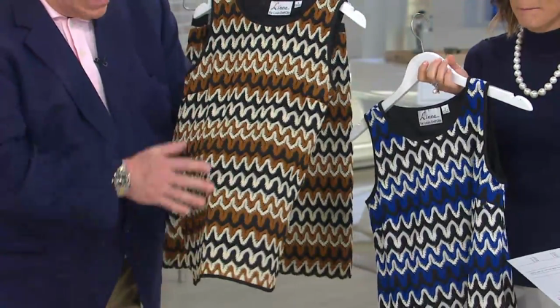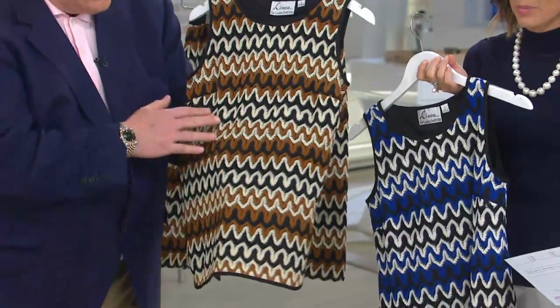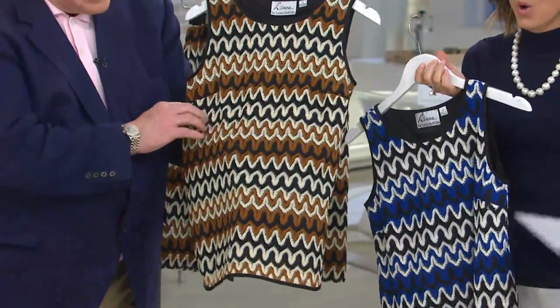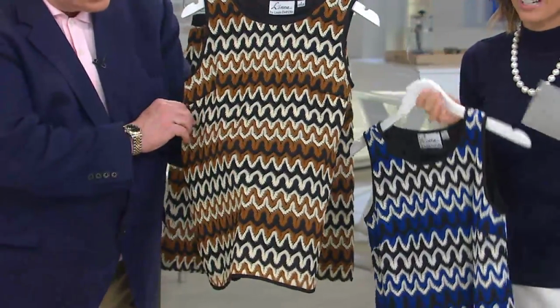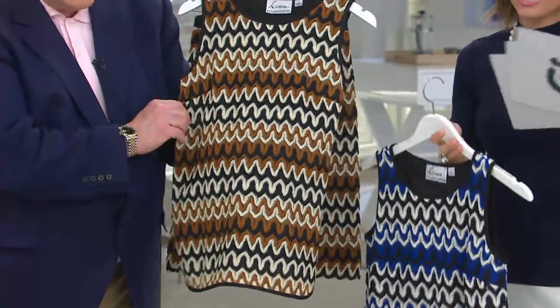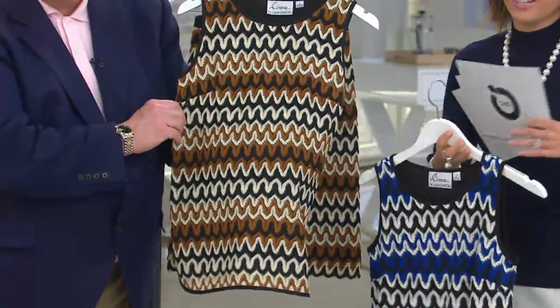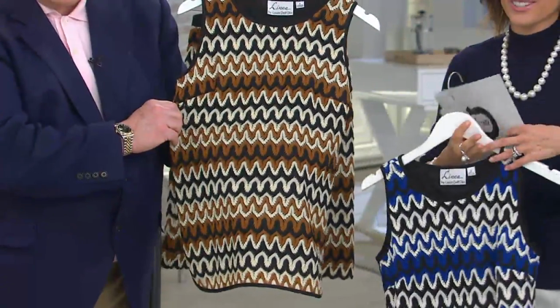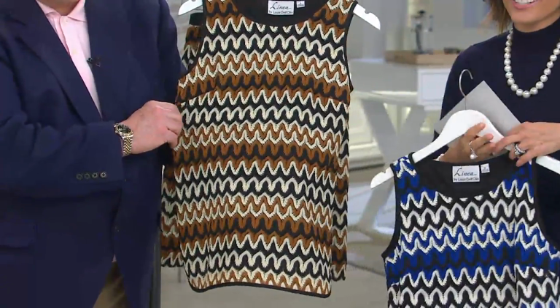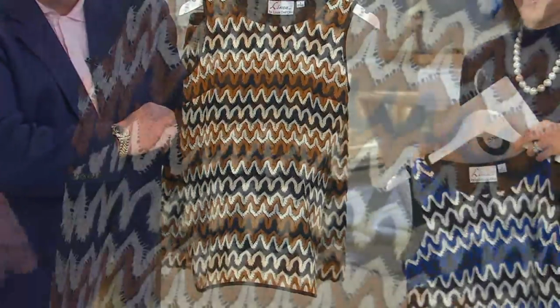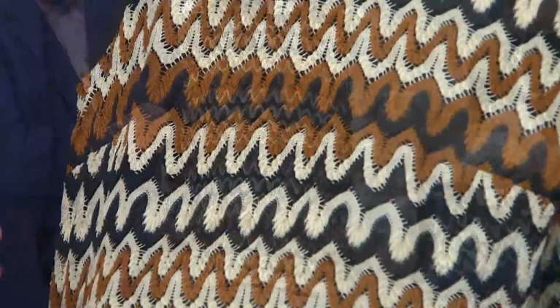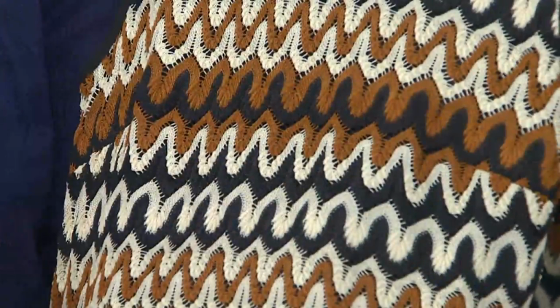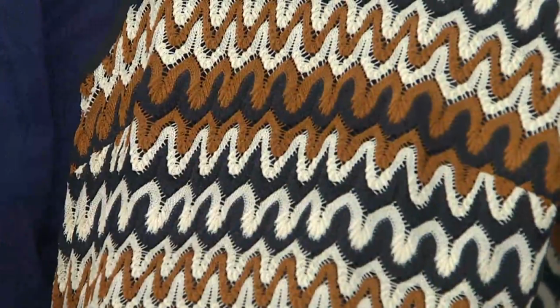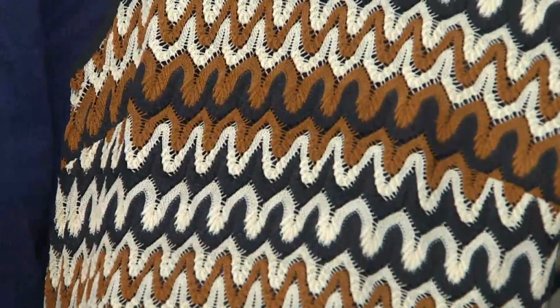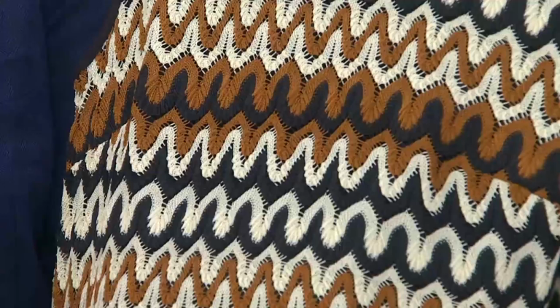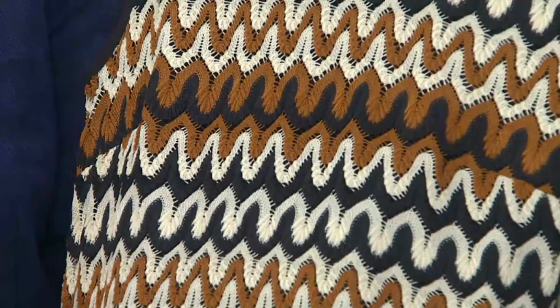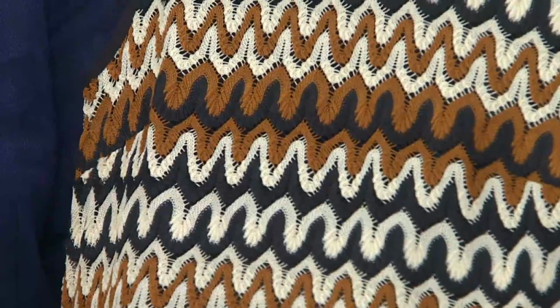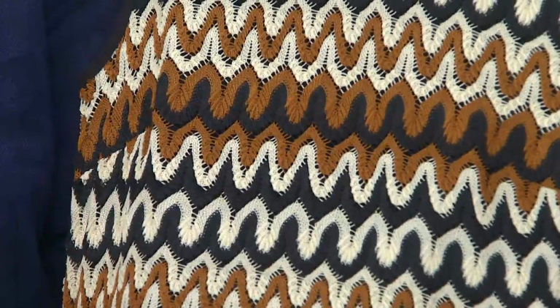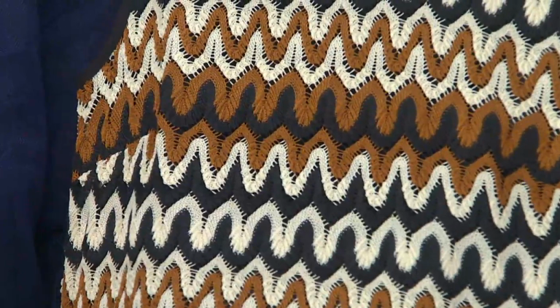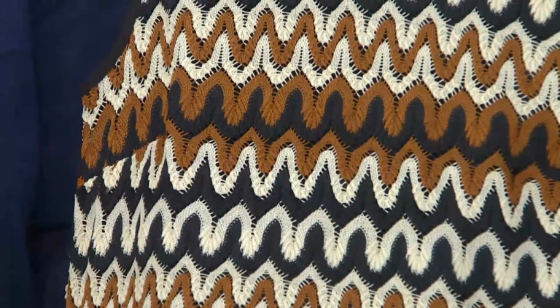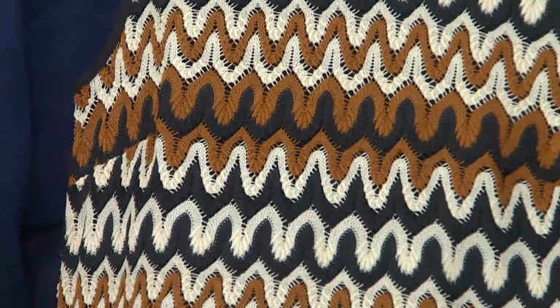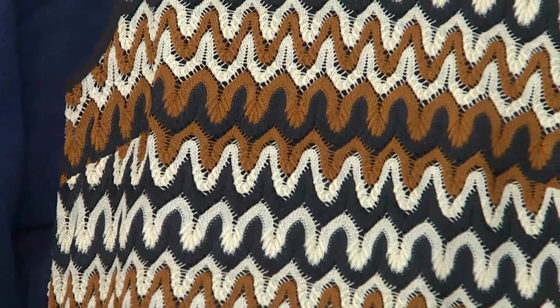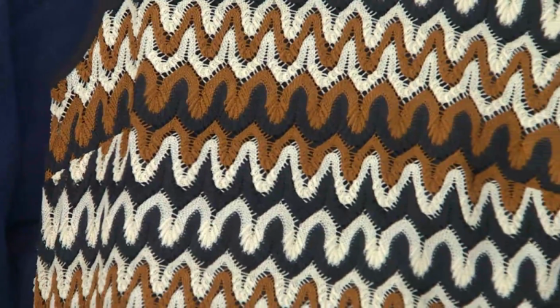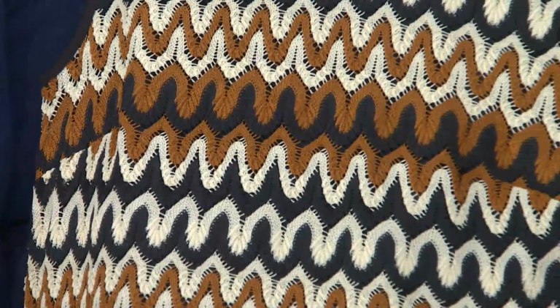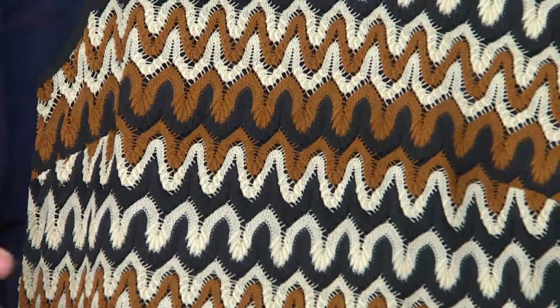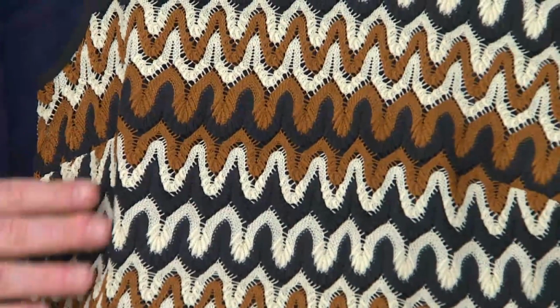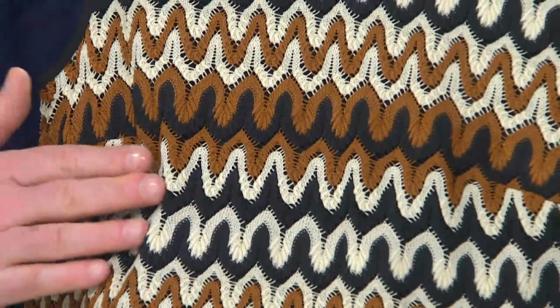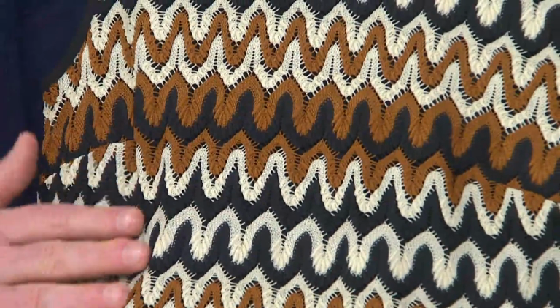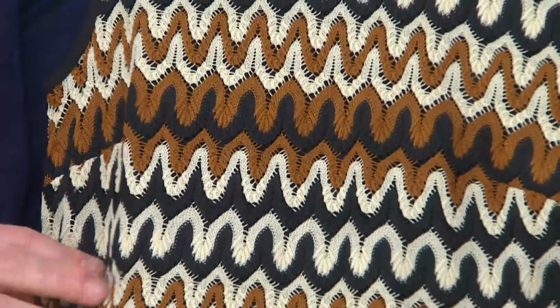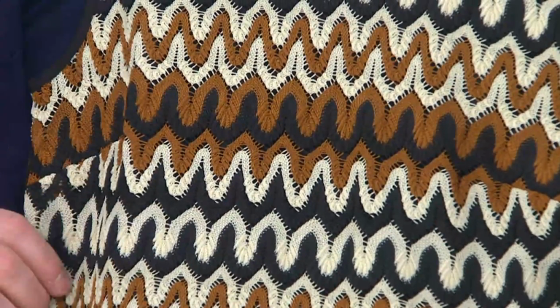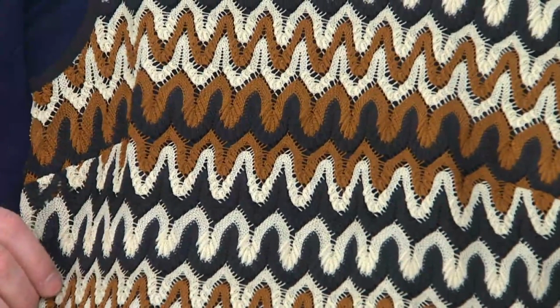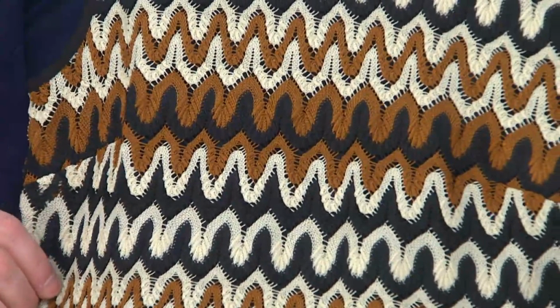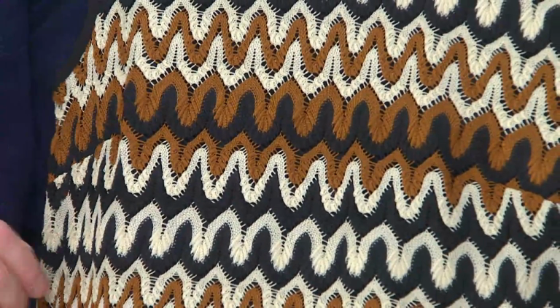We're going to get a great view — stay right there, Louis. Look at the pattern on this. I mean, this is a beautiful, beautiful design.